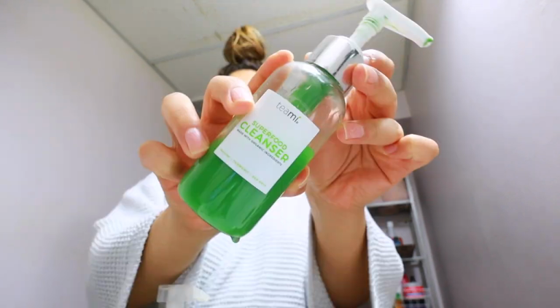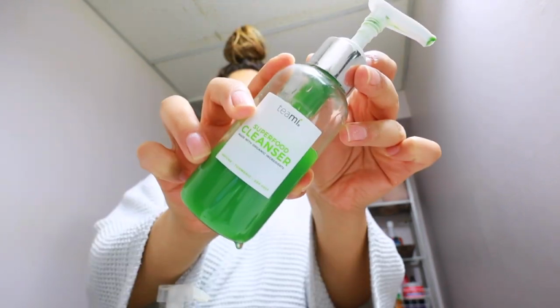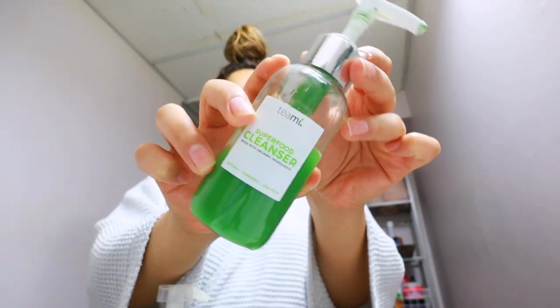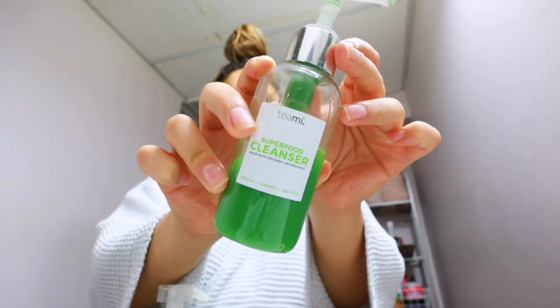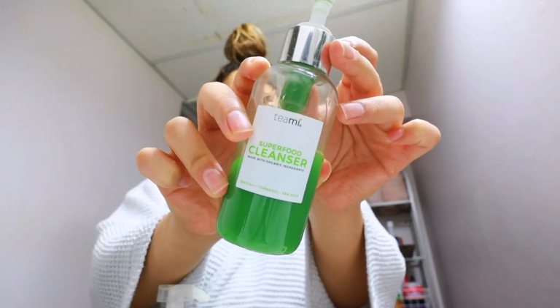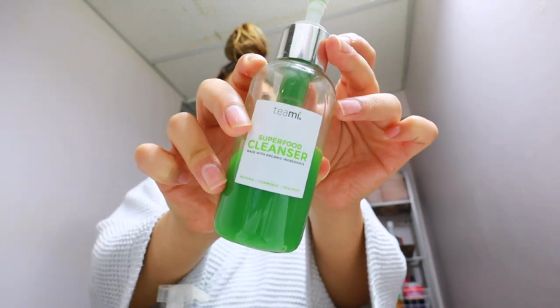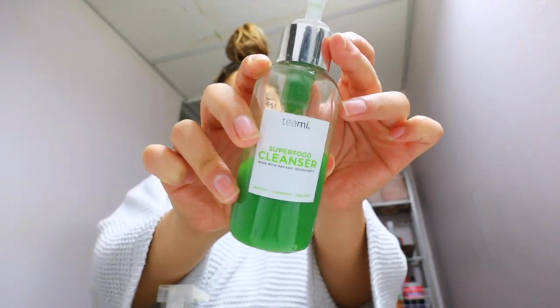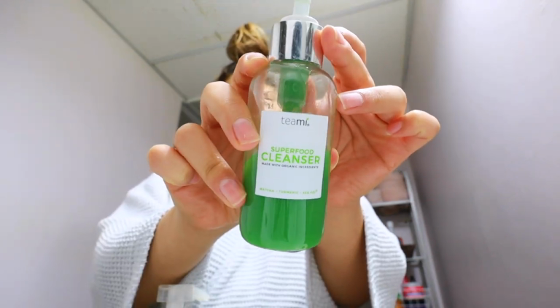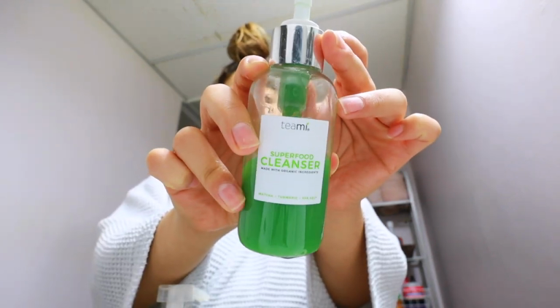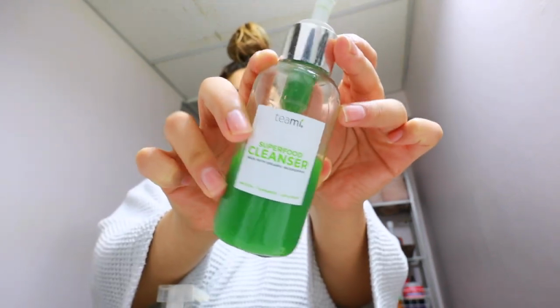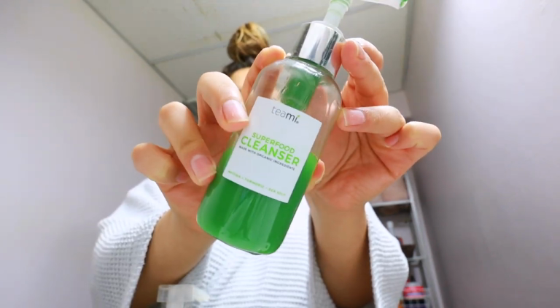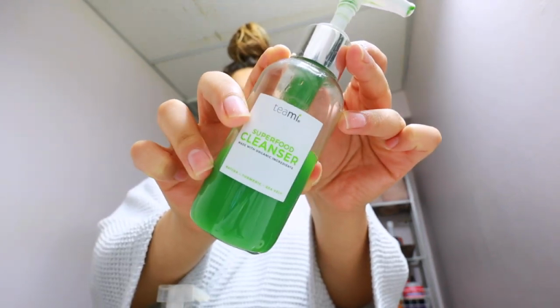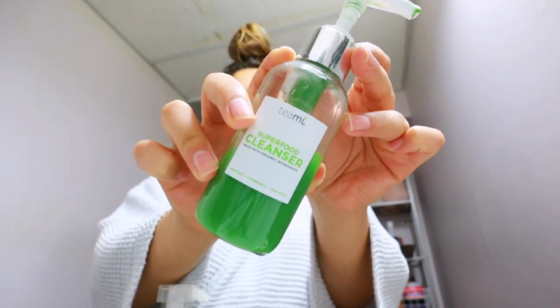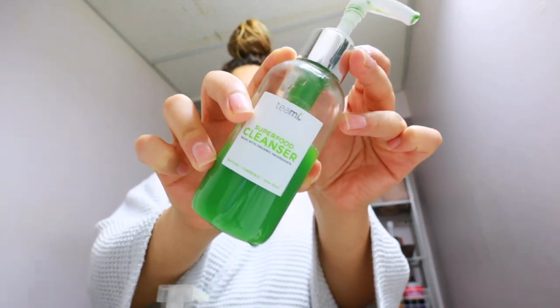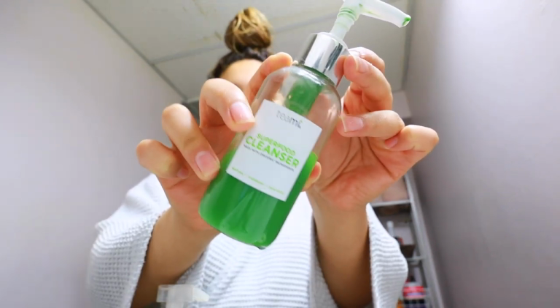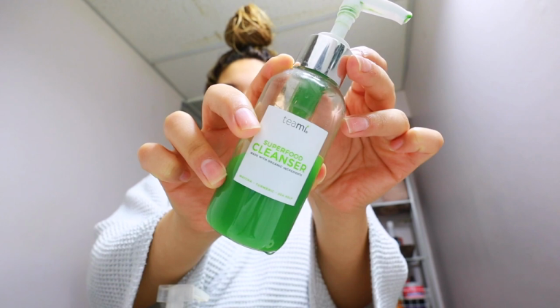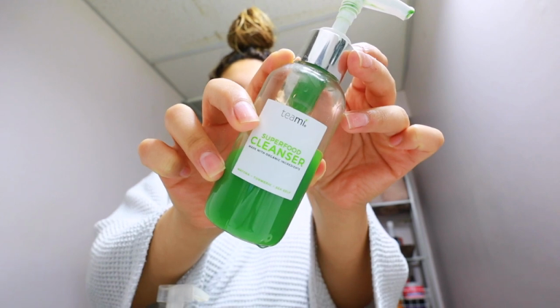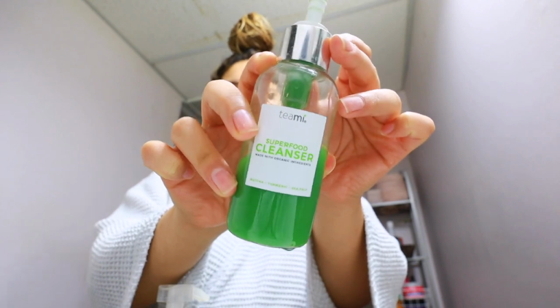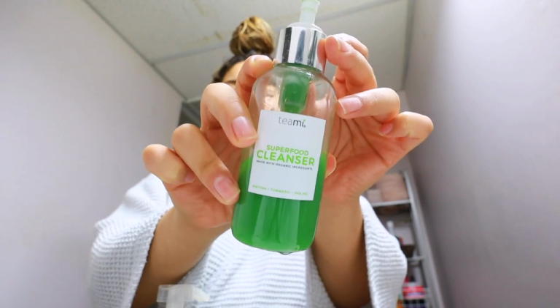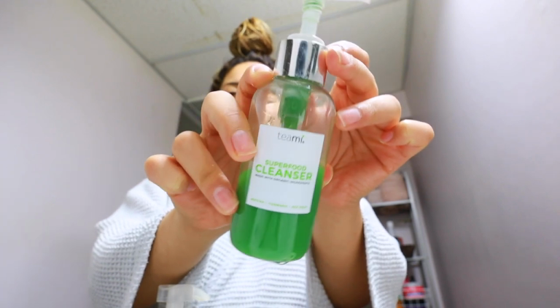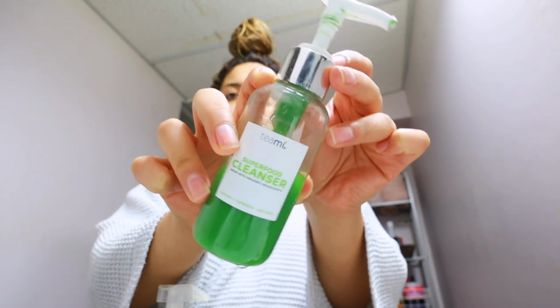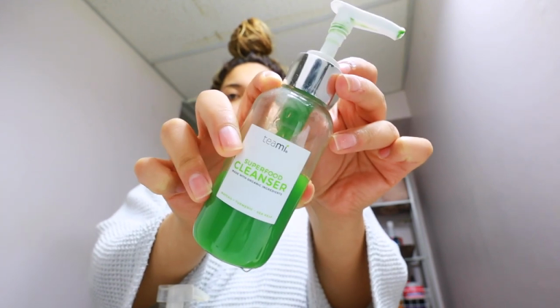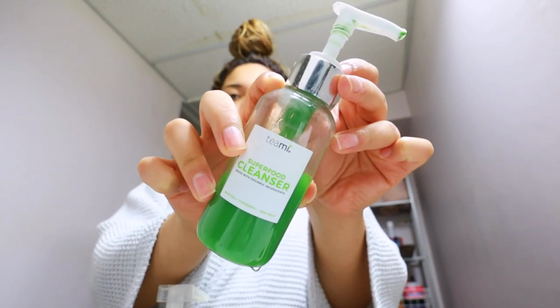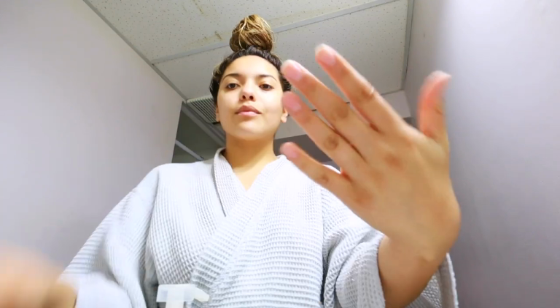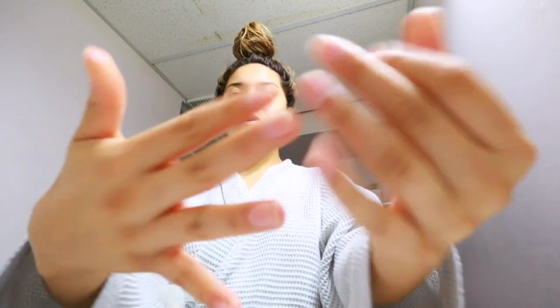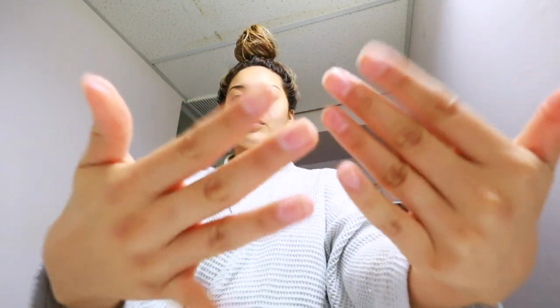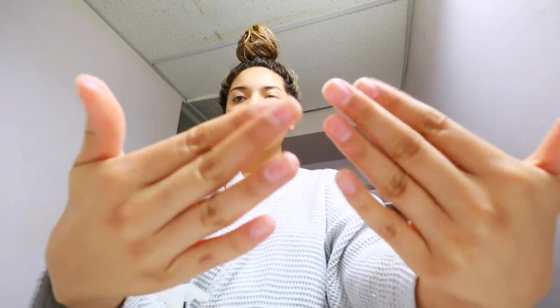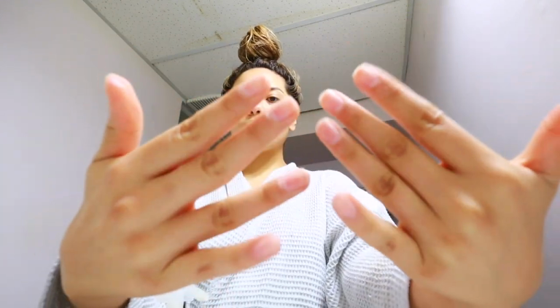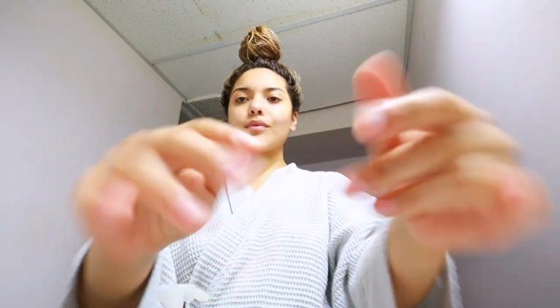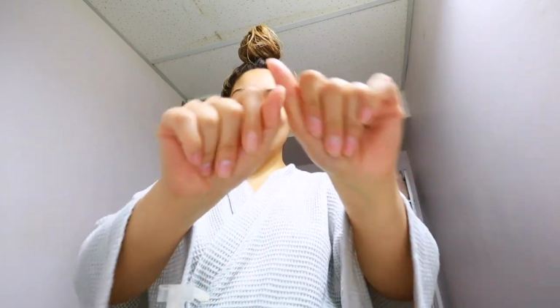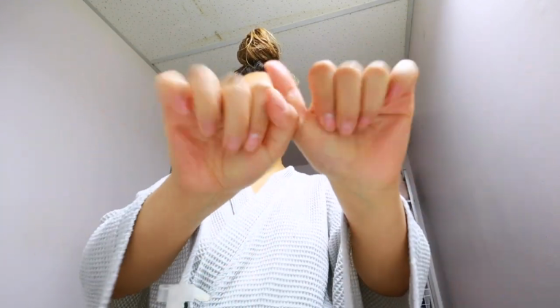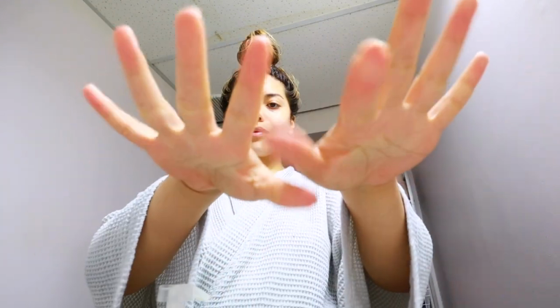I use this Teameat superfood cleanser to wash my face, and I took off my press-on nails.